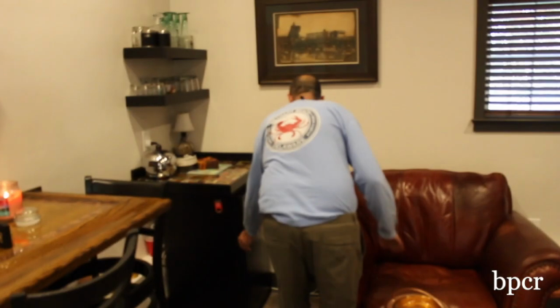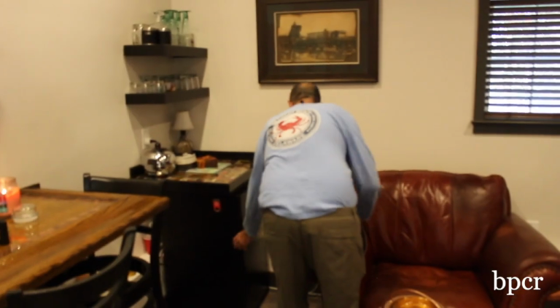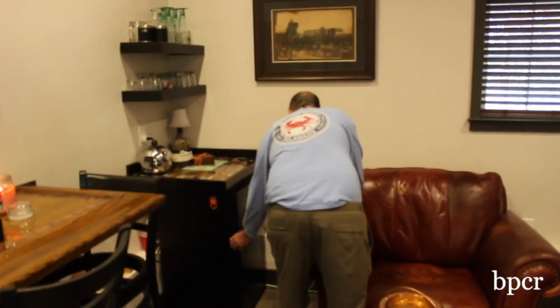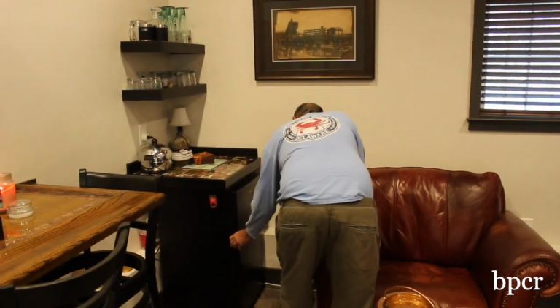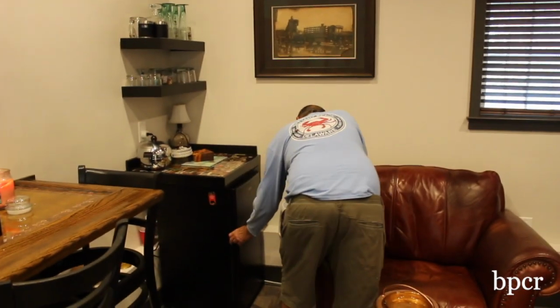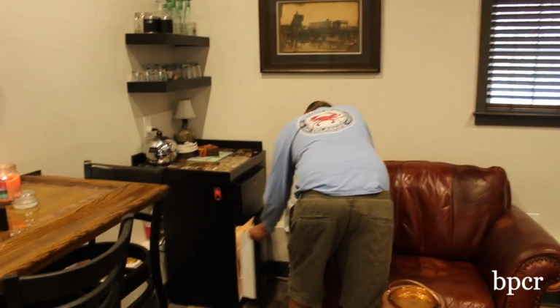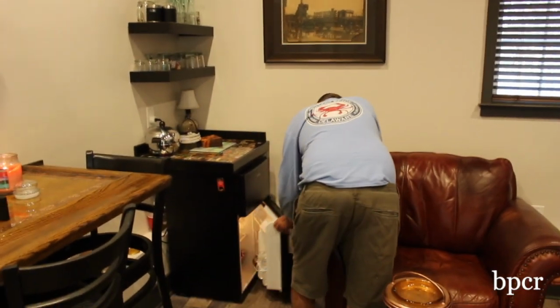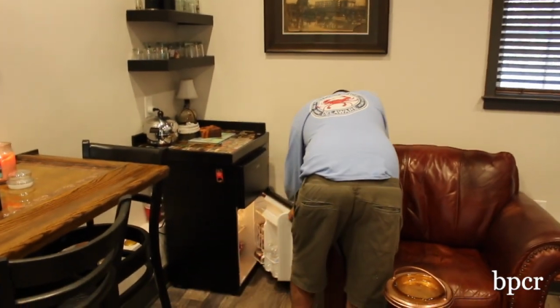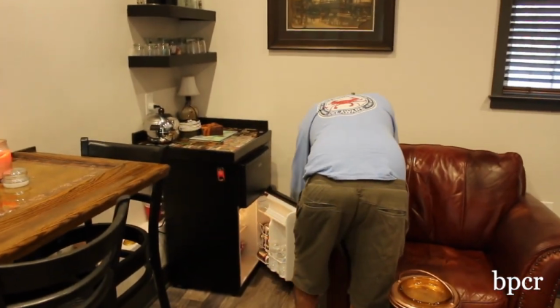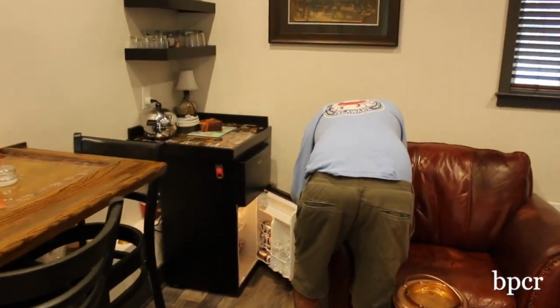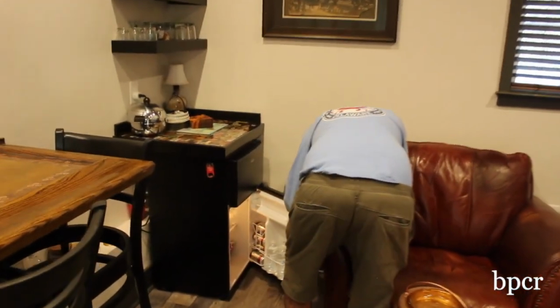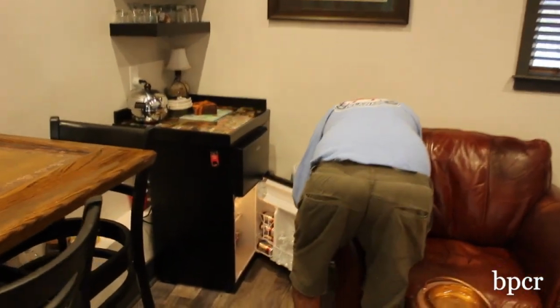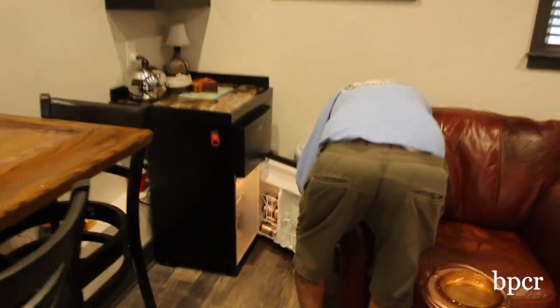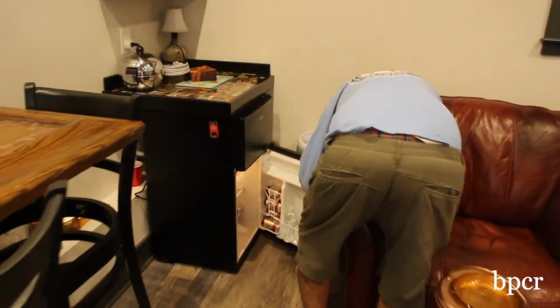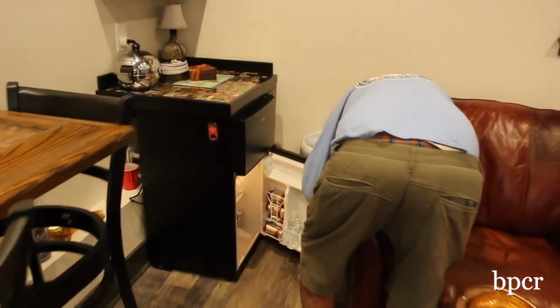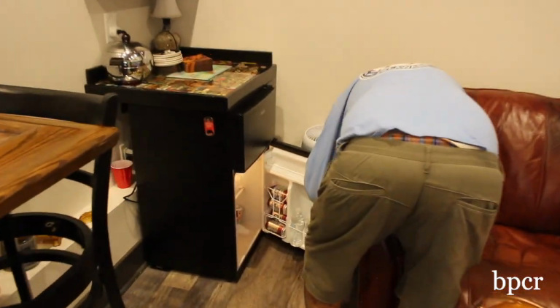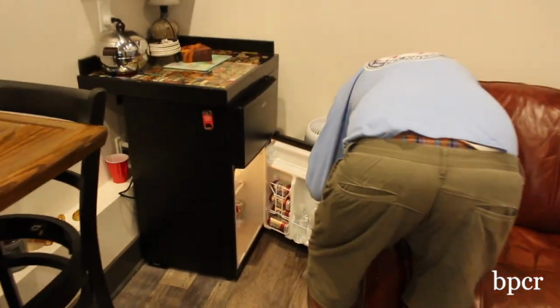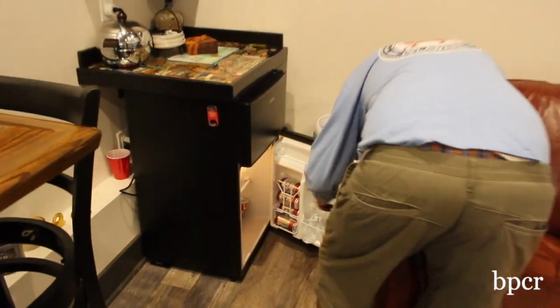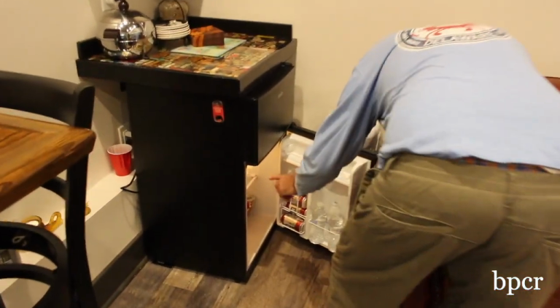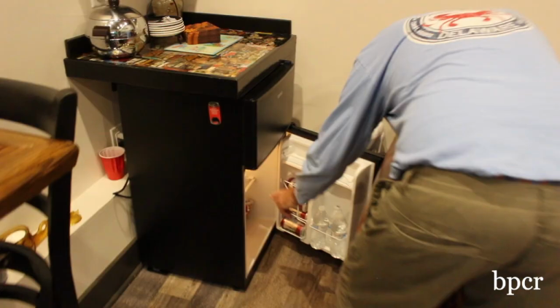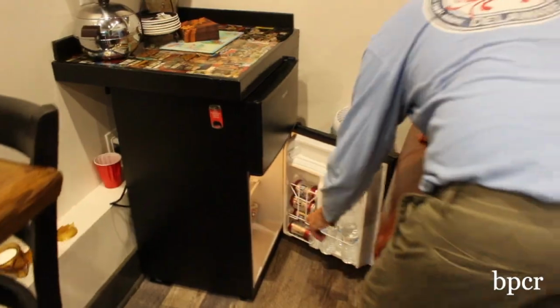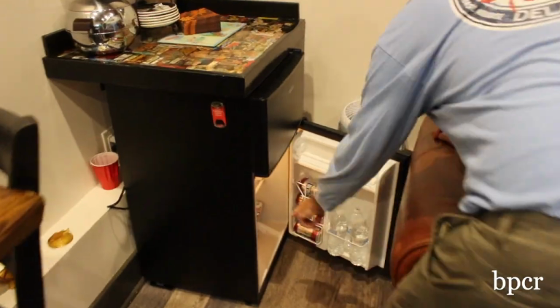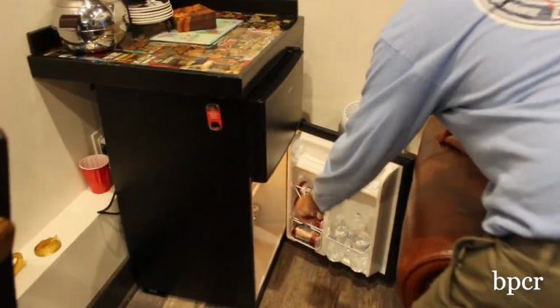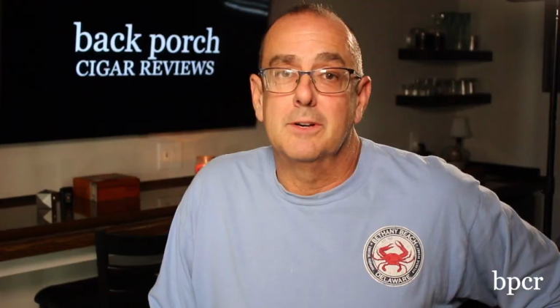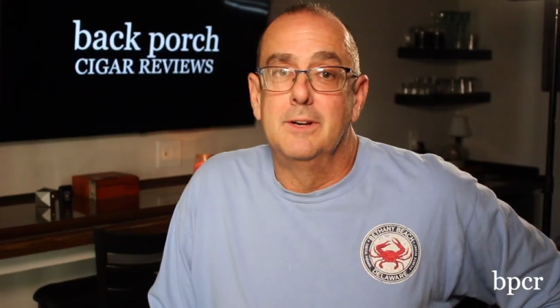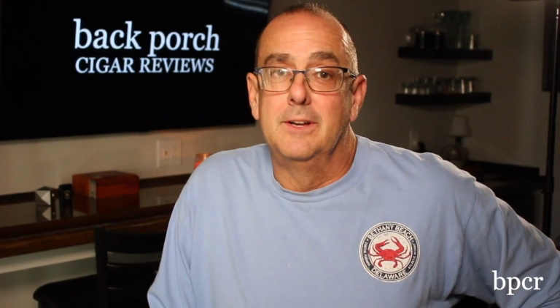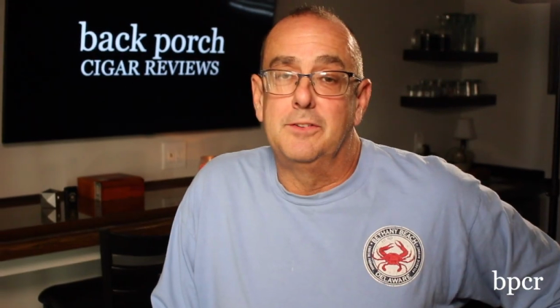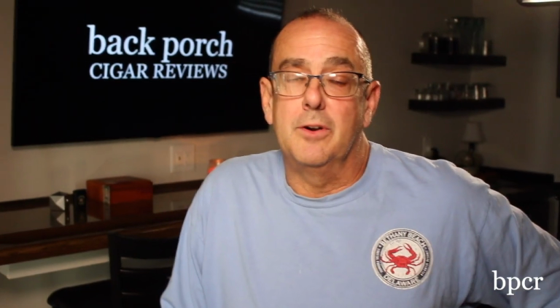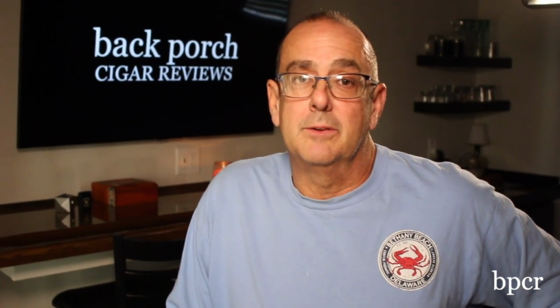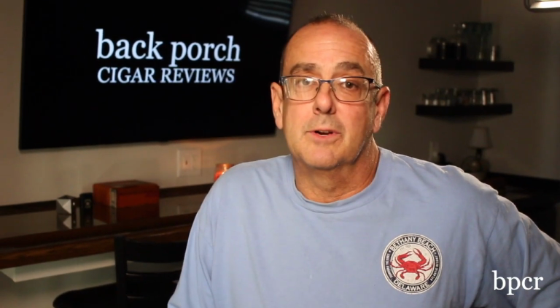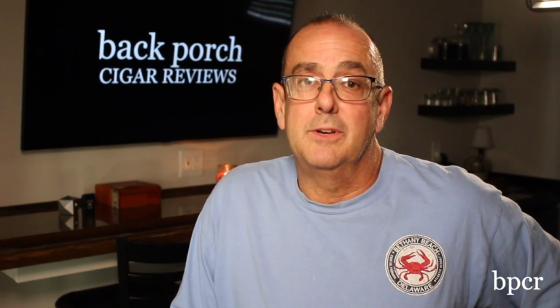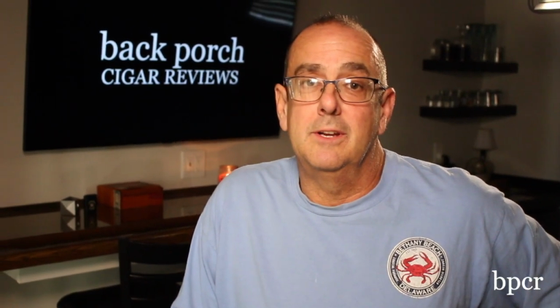There's a small refrigerator packed with water, ice, seltzer water, beer, soda — whatever you need.